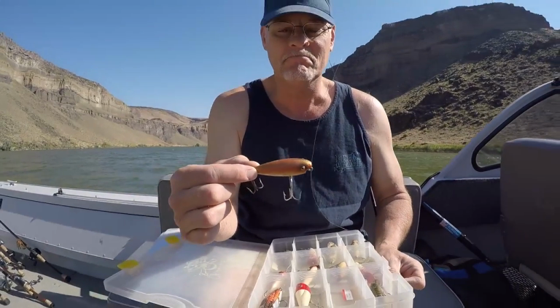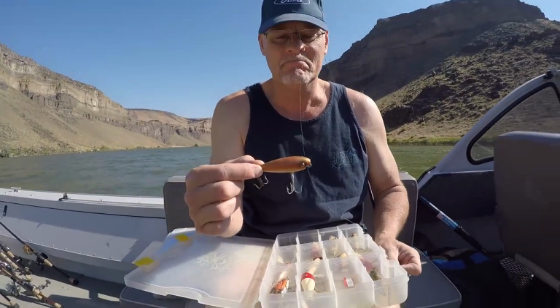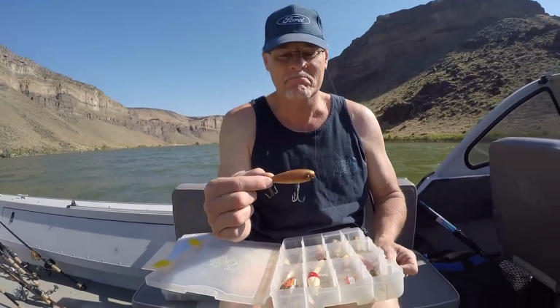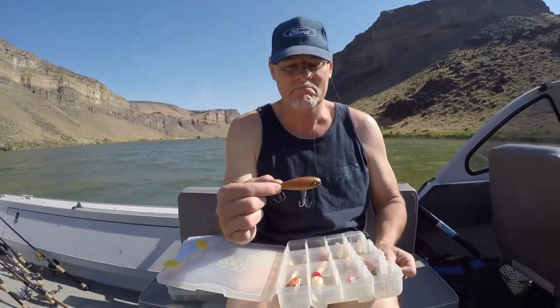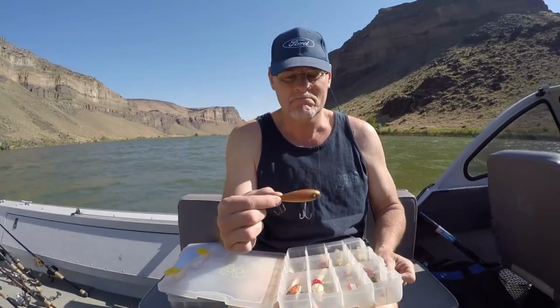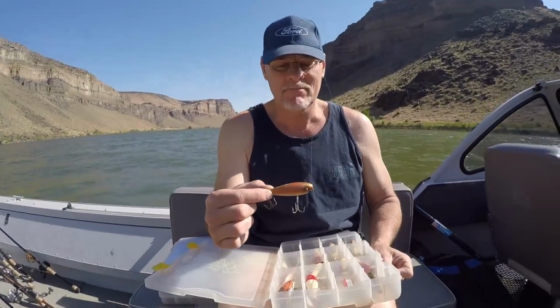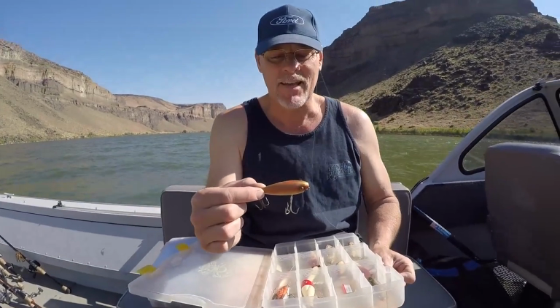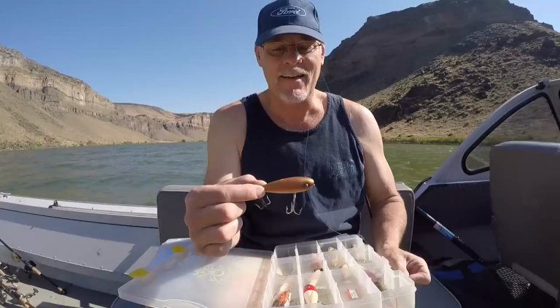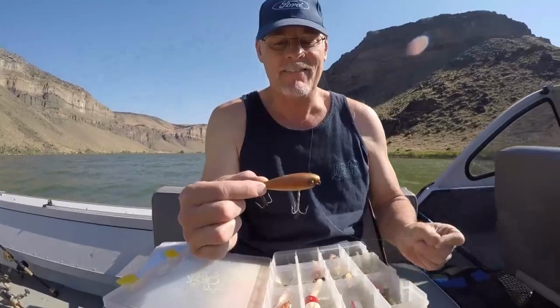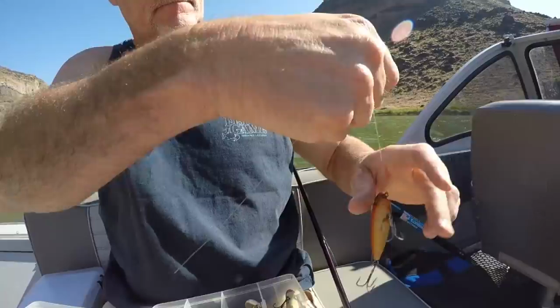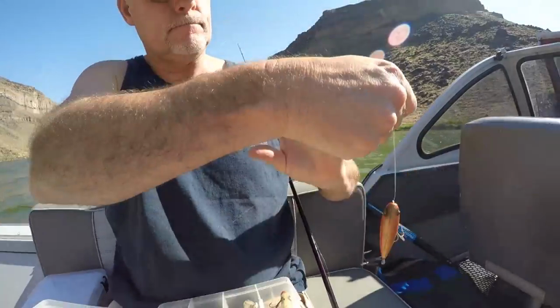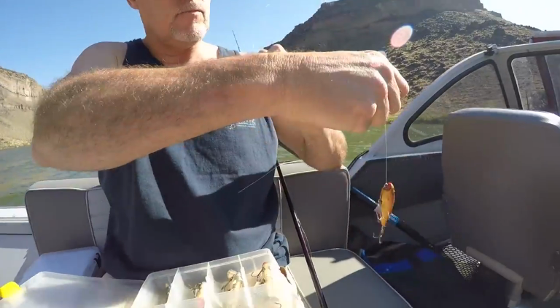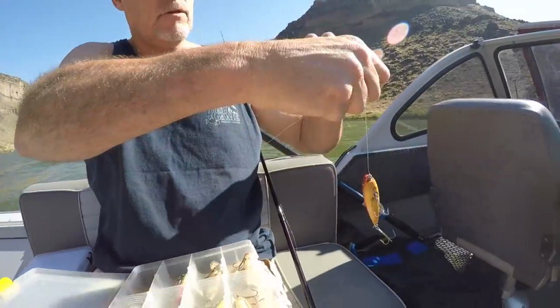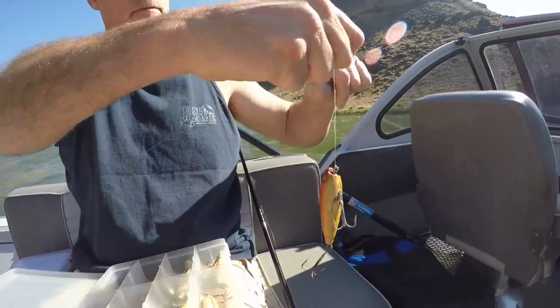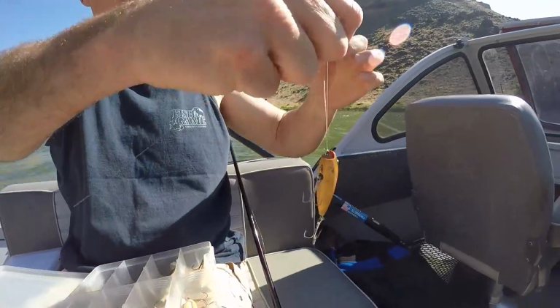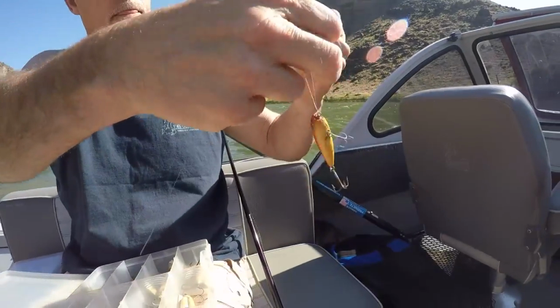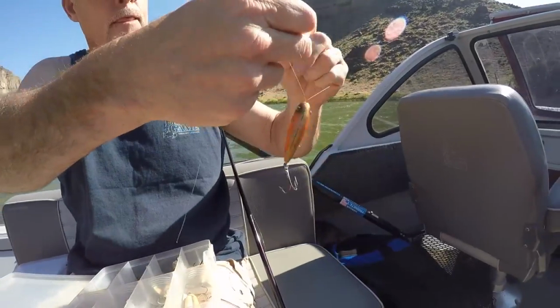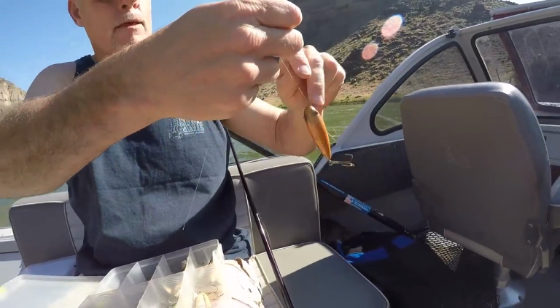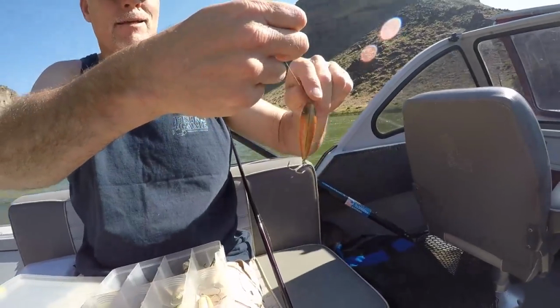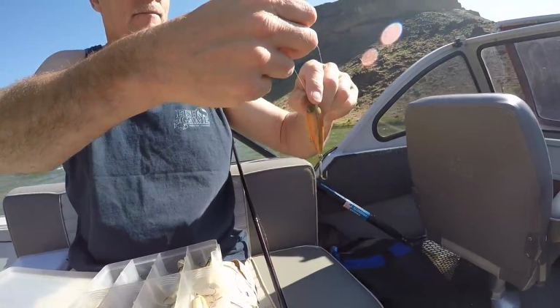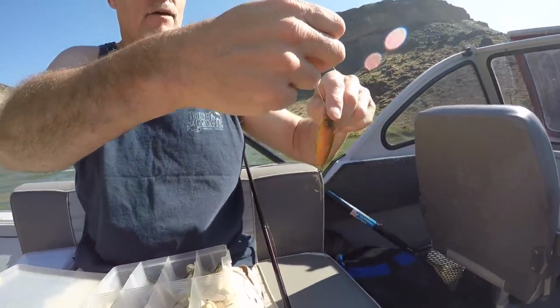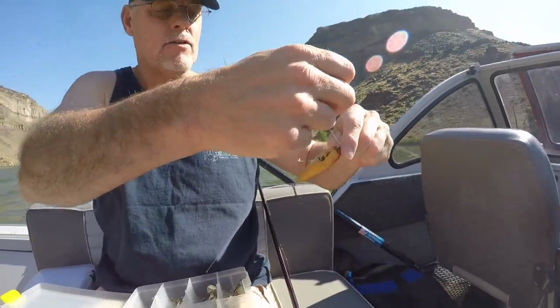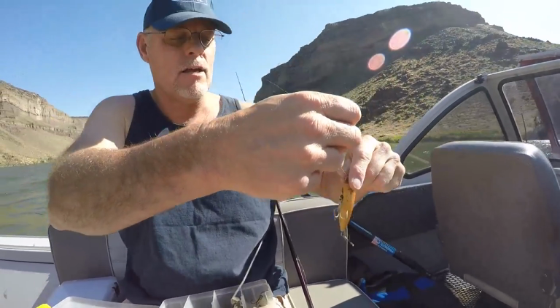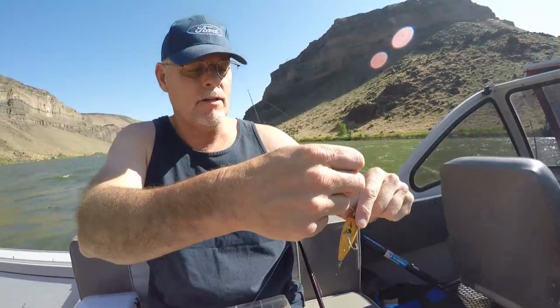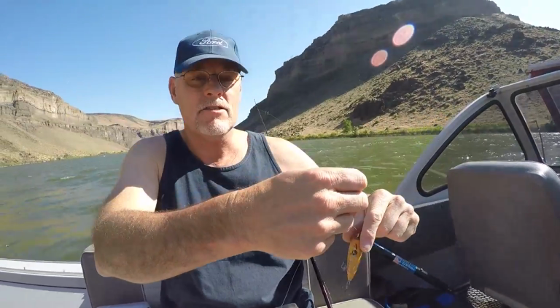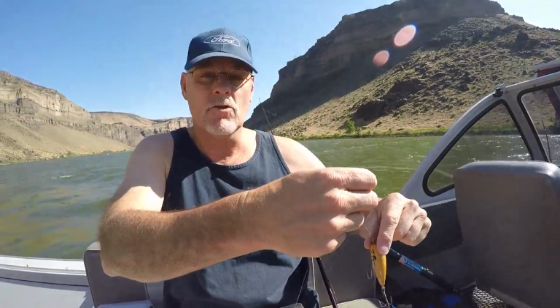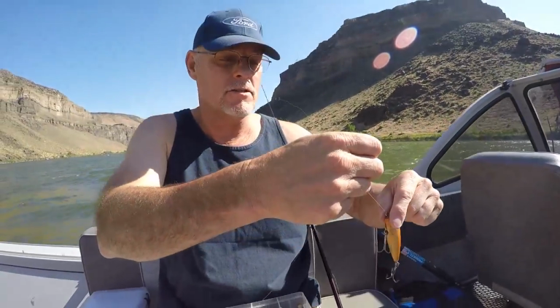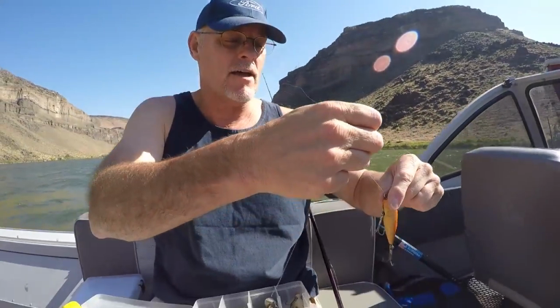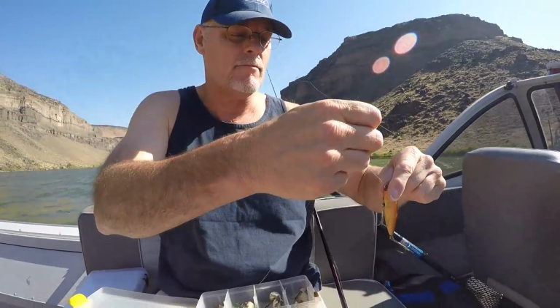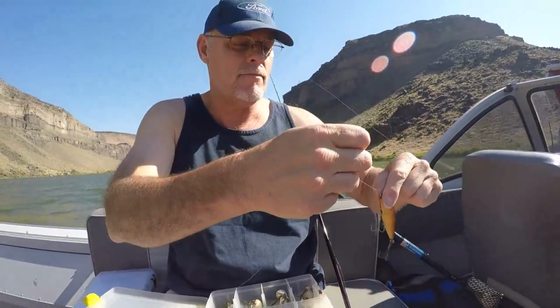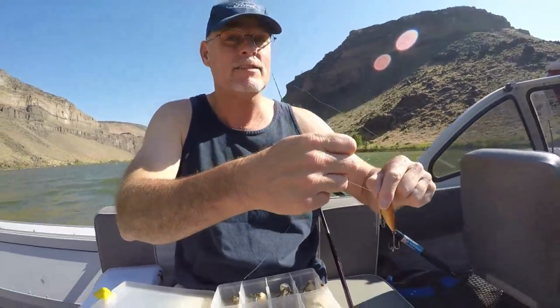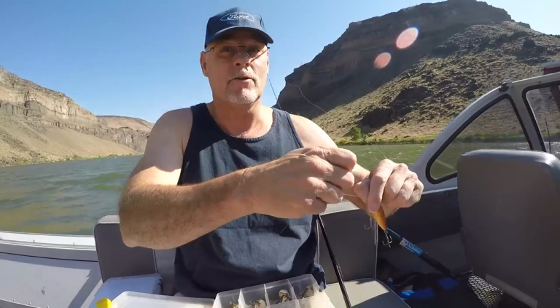That looks like a really good color. Yeah. I wonder how old that thing is. Oh, it's got to be at least as old as I am. That's old.